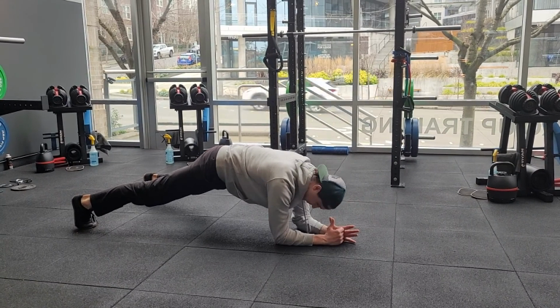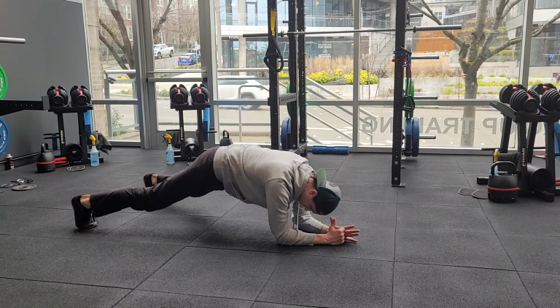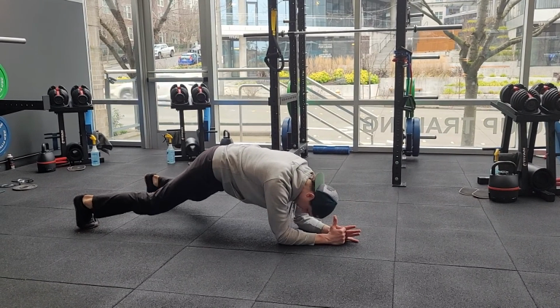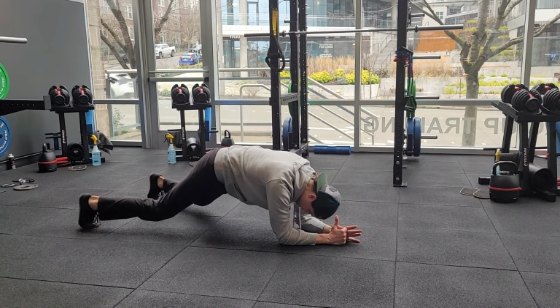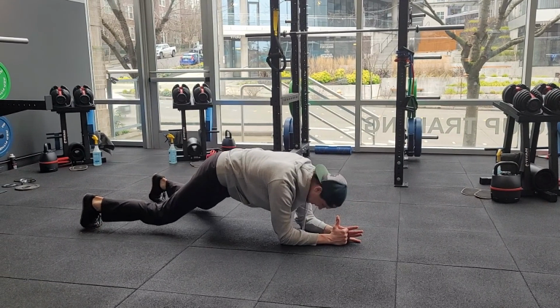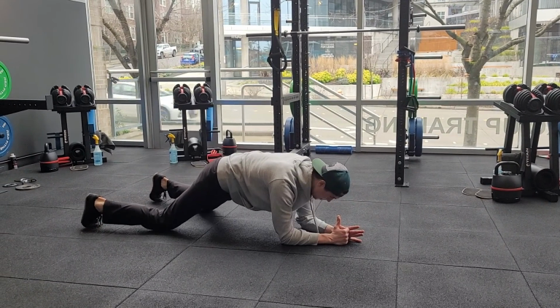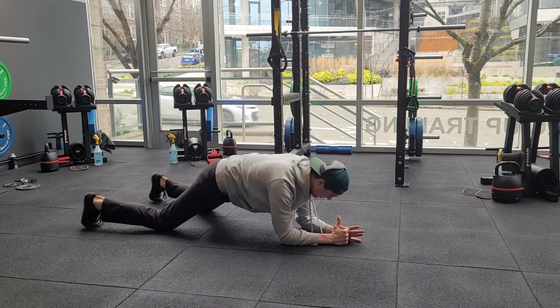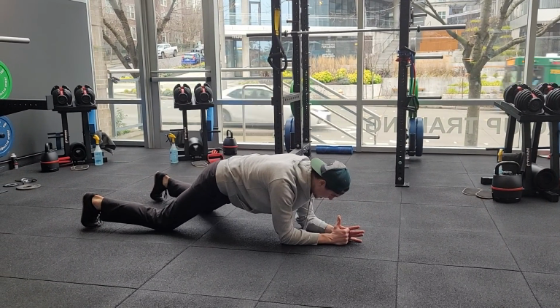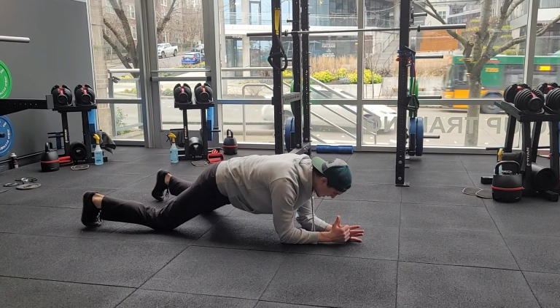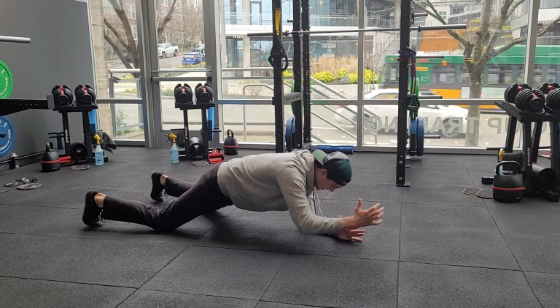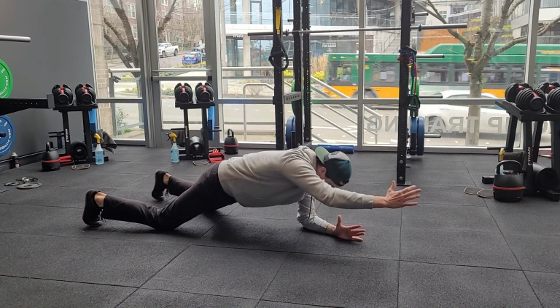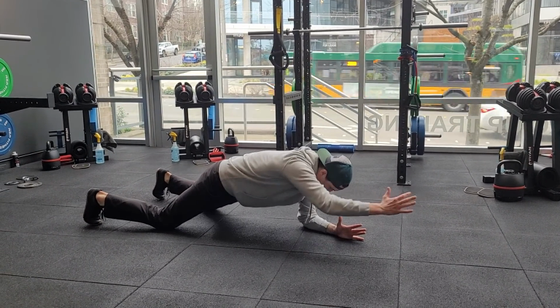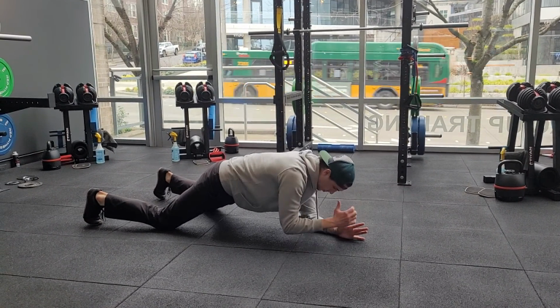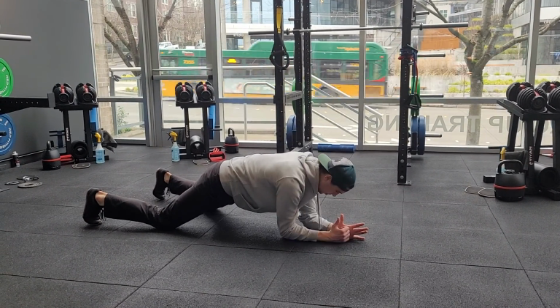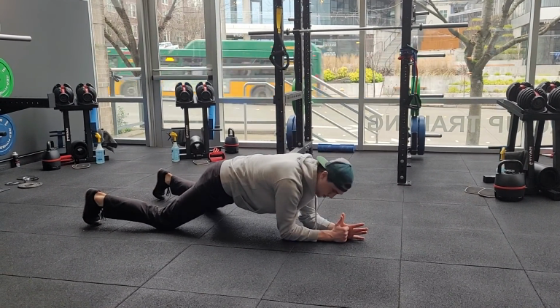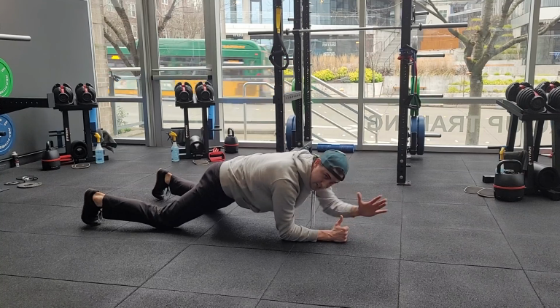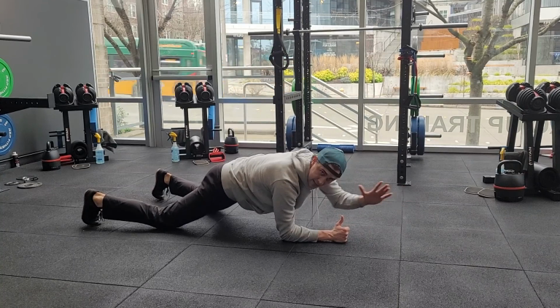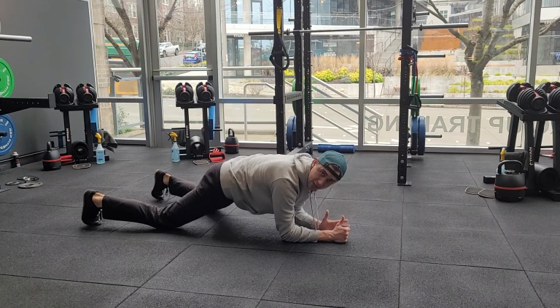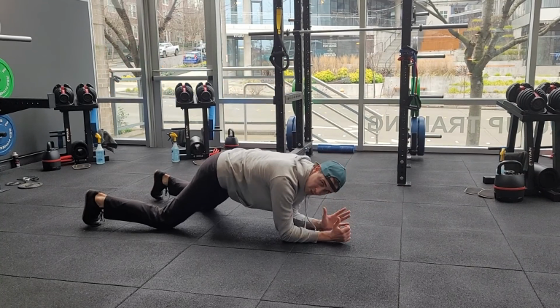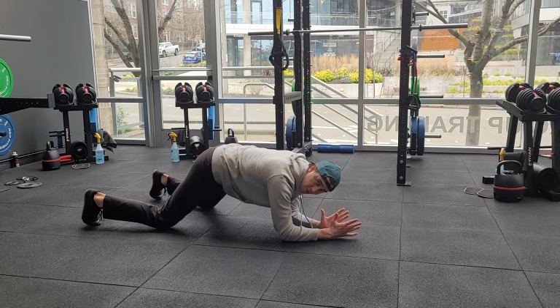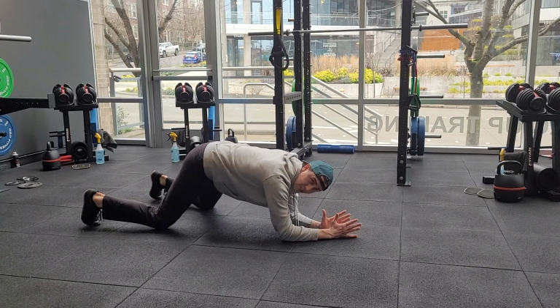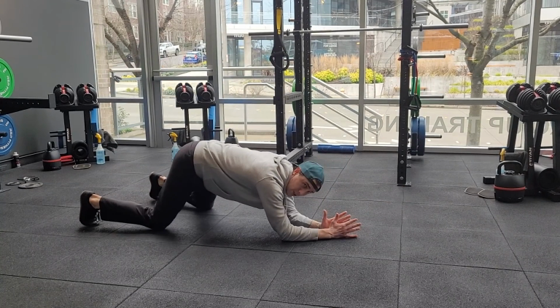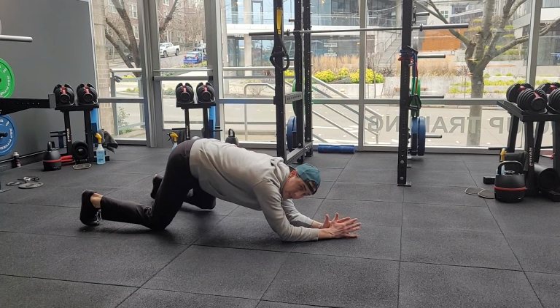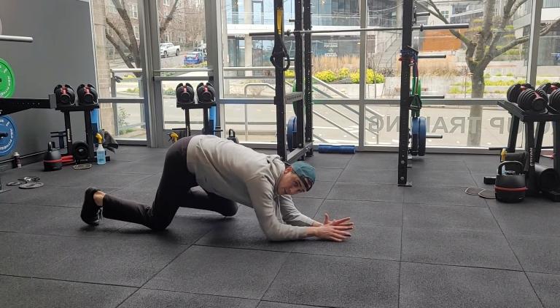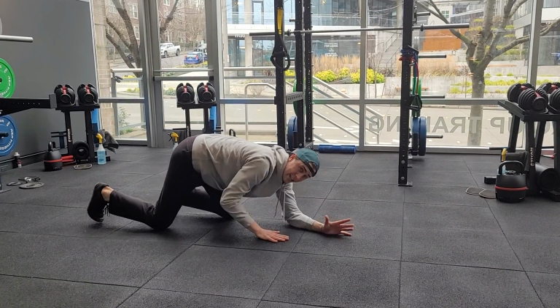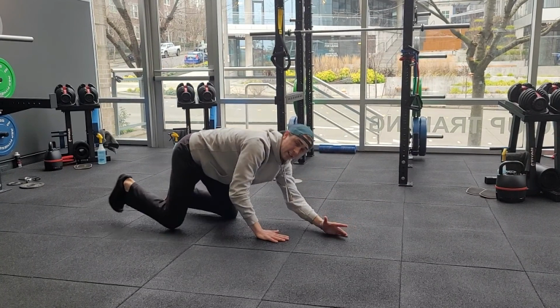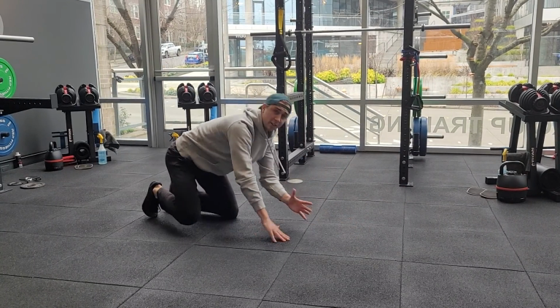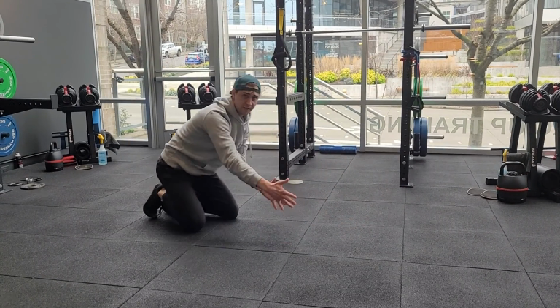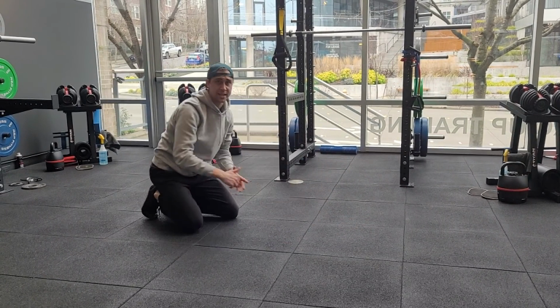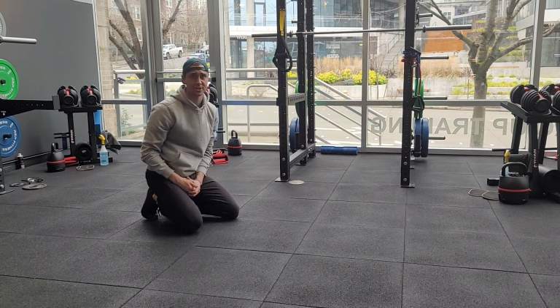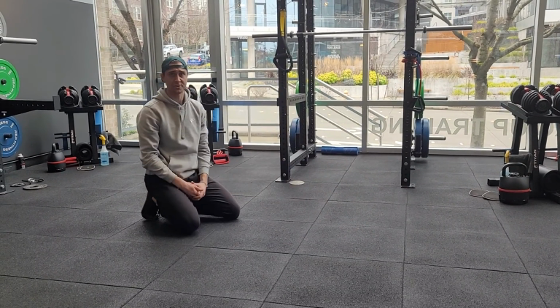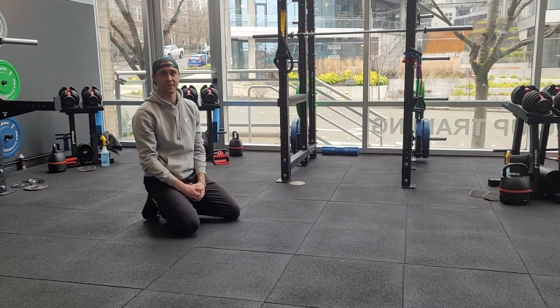You can also do this from the knees and it'll be pretty much the same thing — just shortens you up a little bit, so it'll take a little bit of the tension off of it.